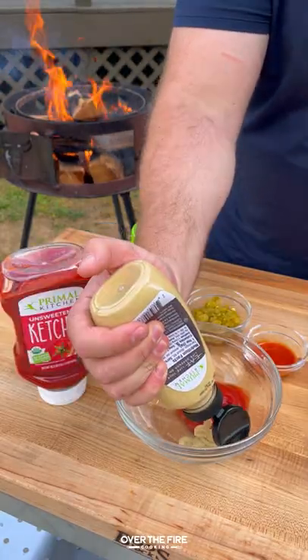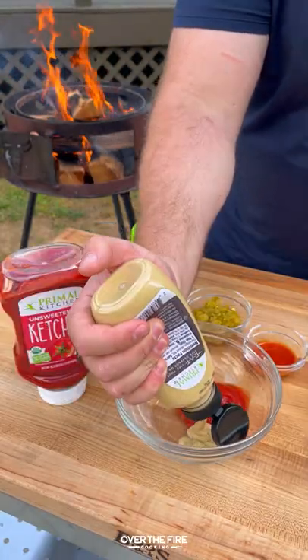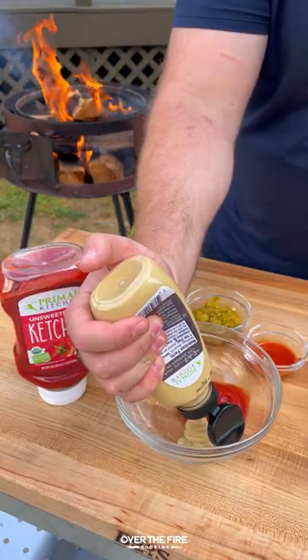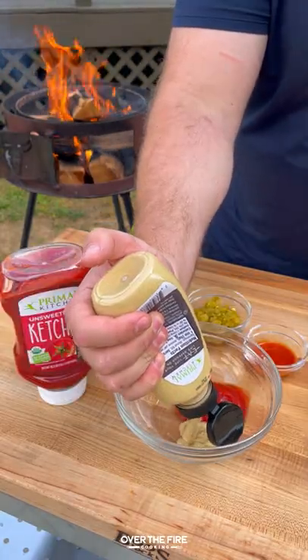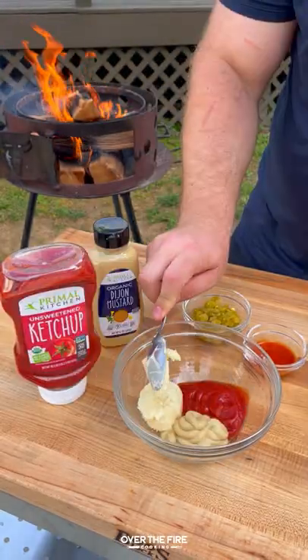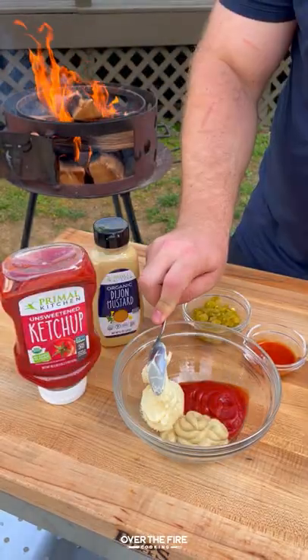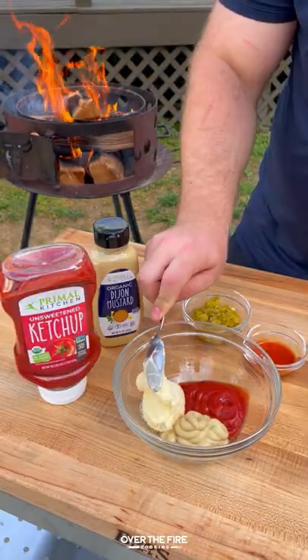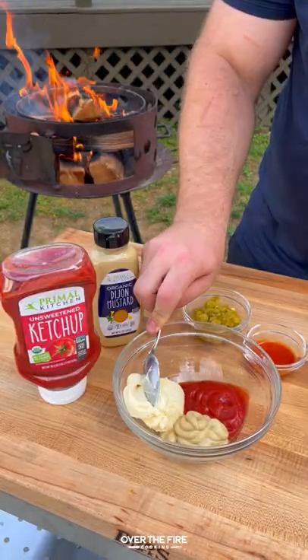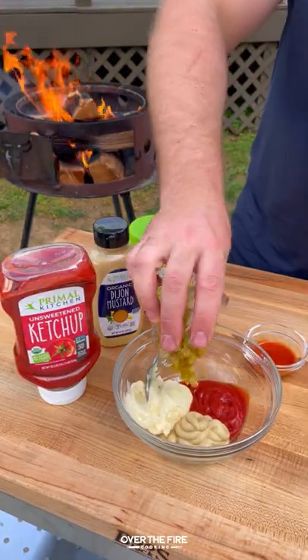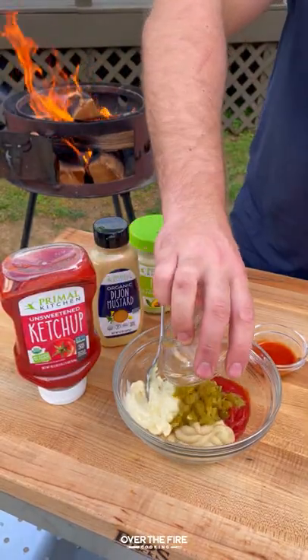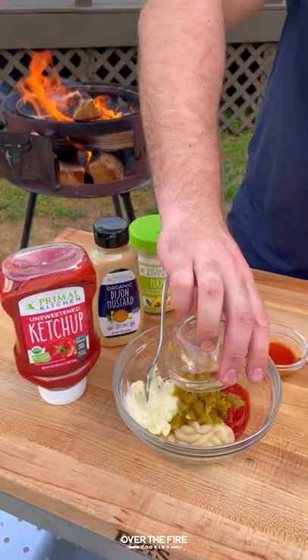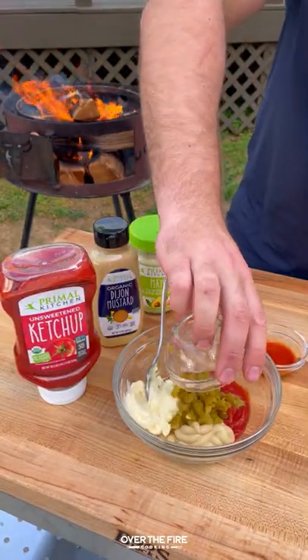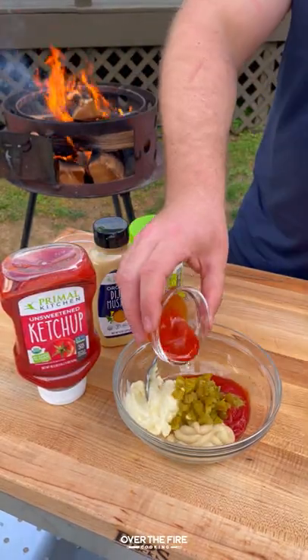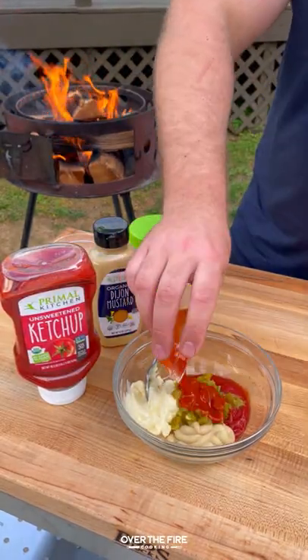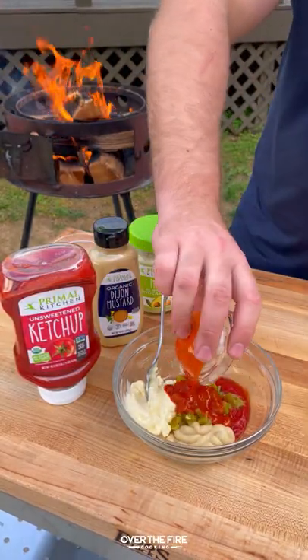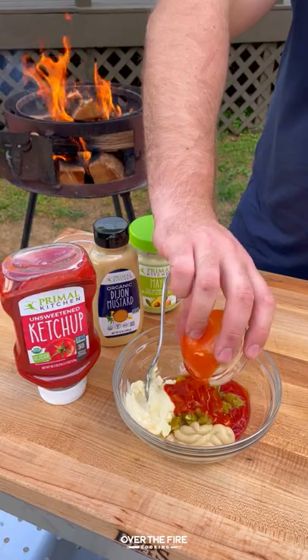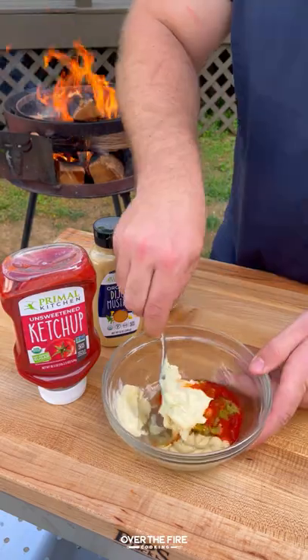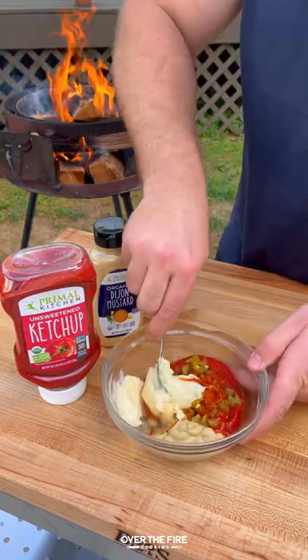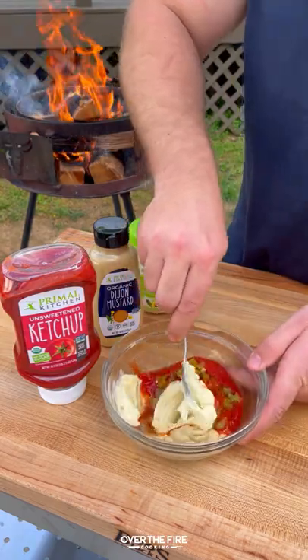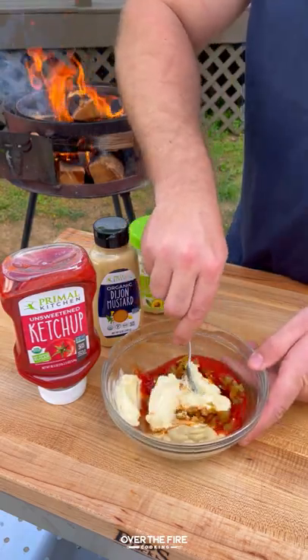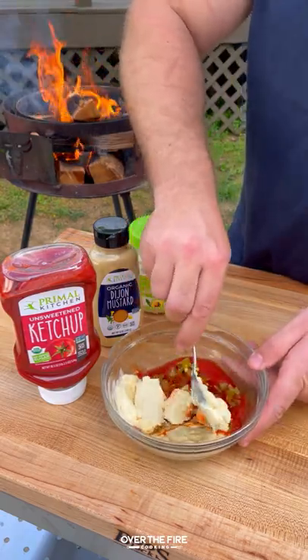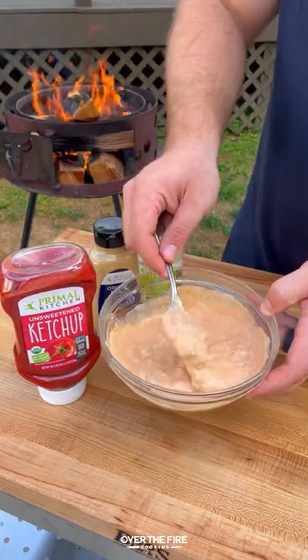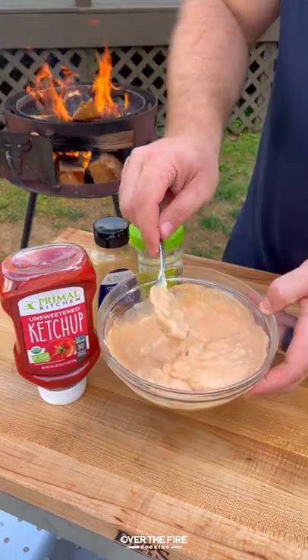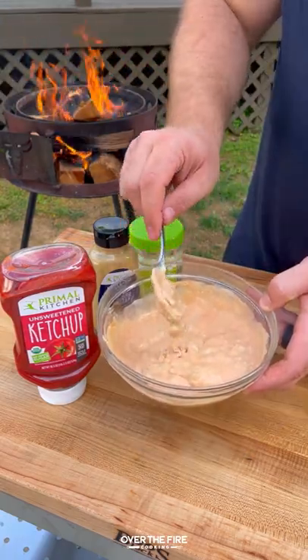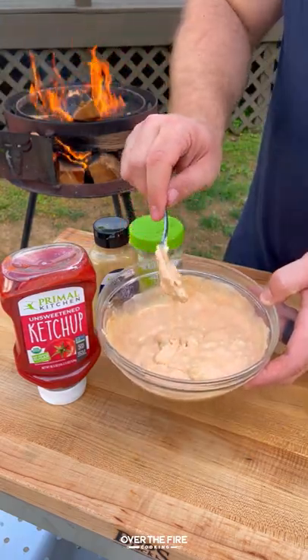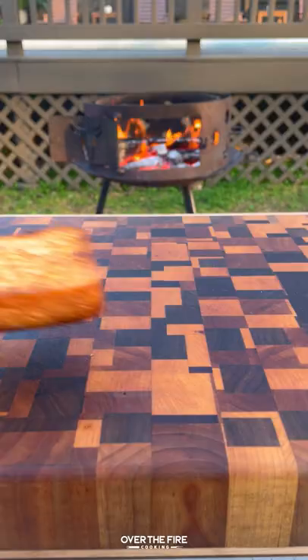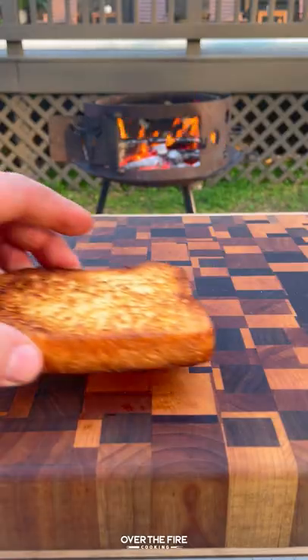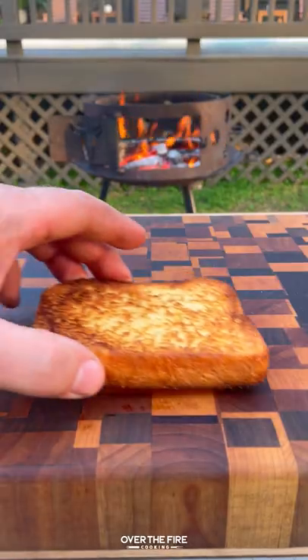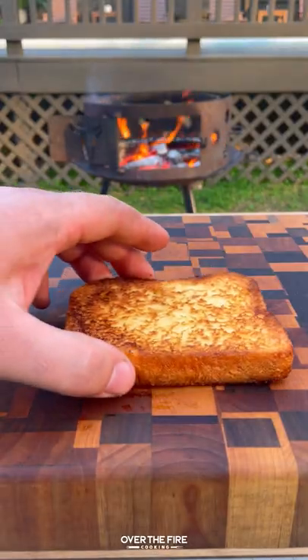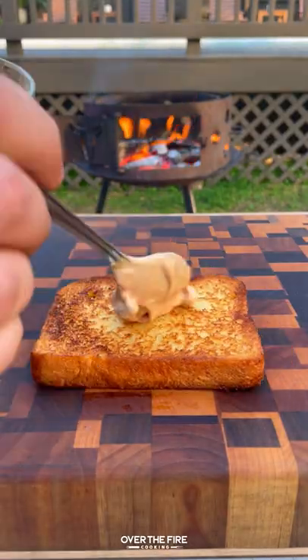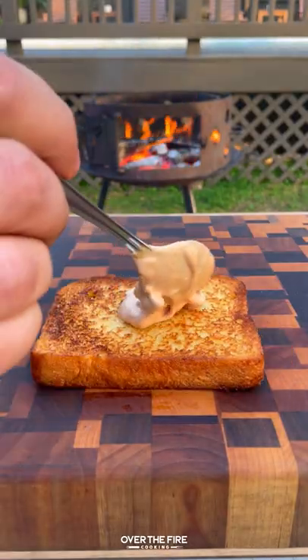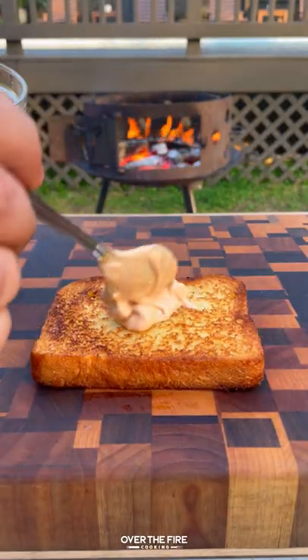Pull that off, start mixing together some ketchup, mayo, mustard, jalapeños, and hot sauce.